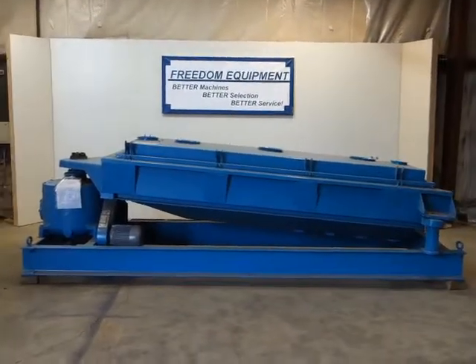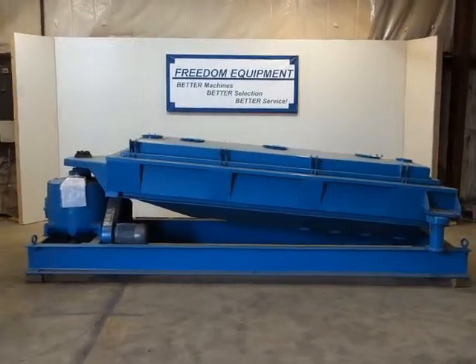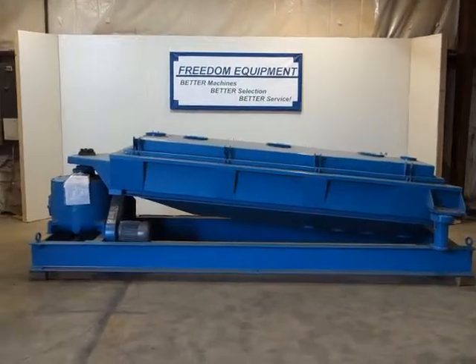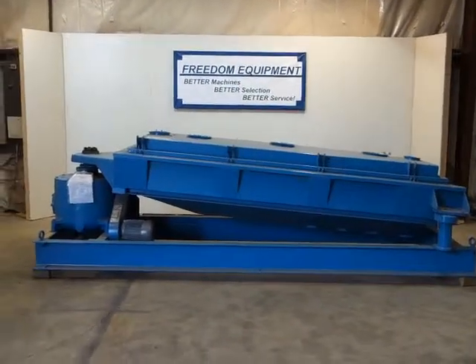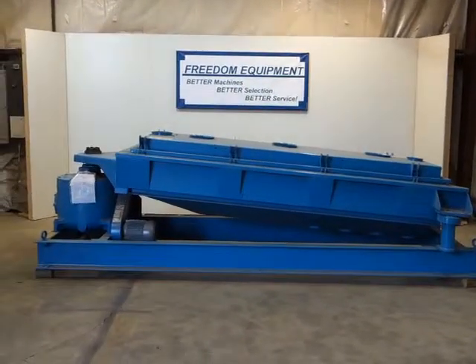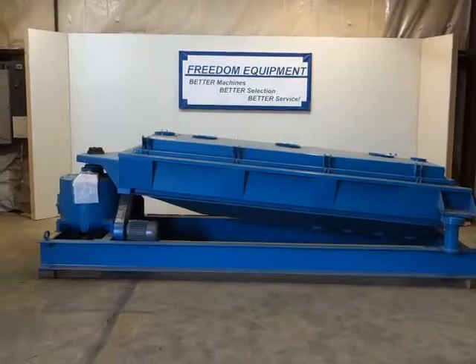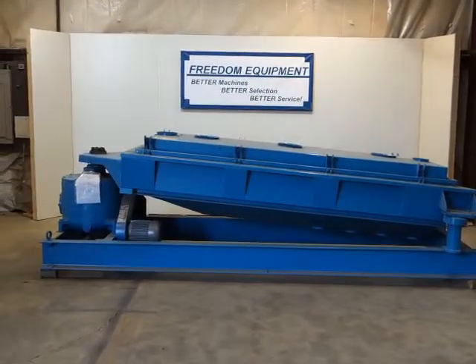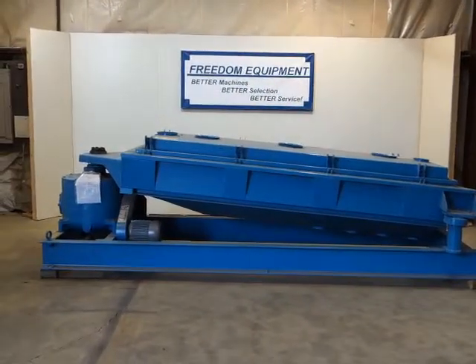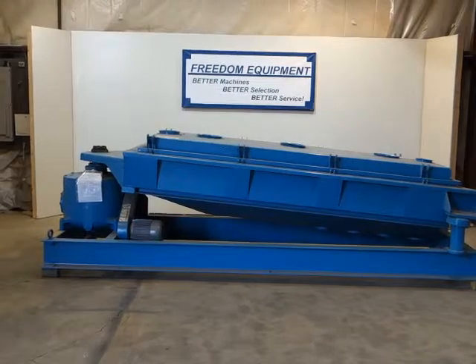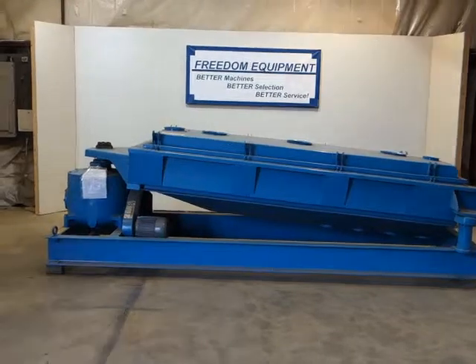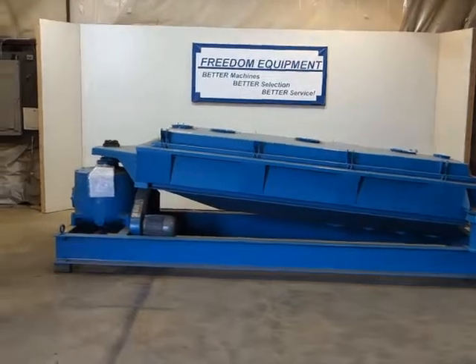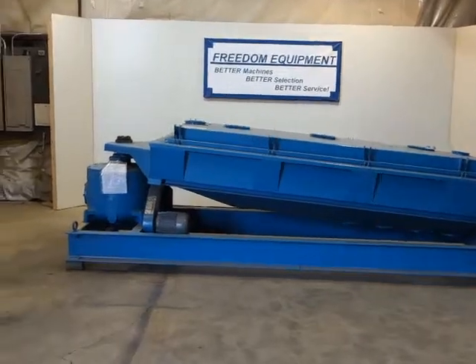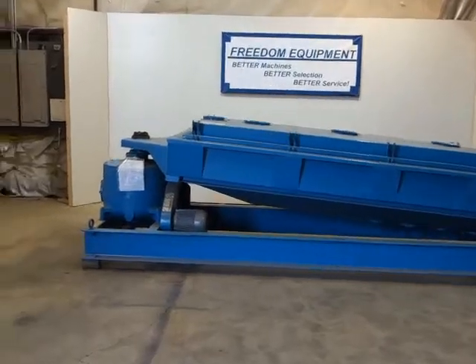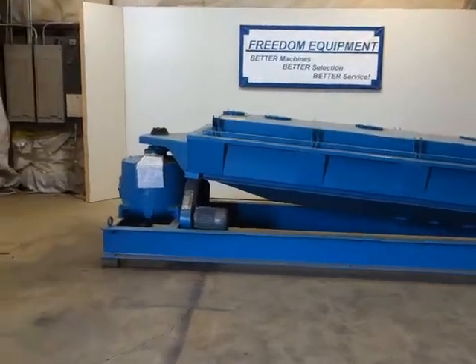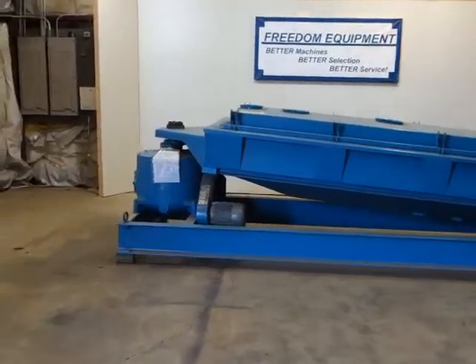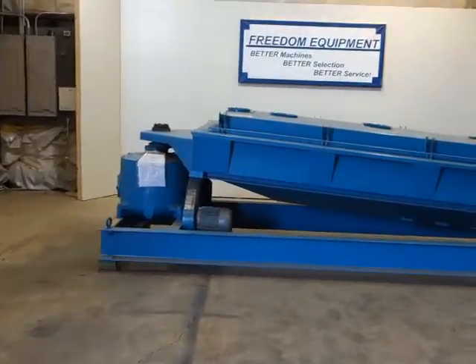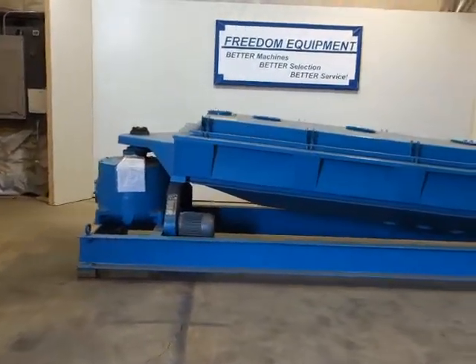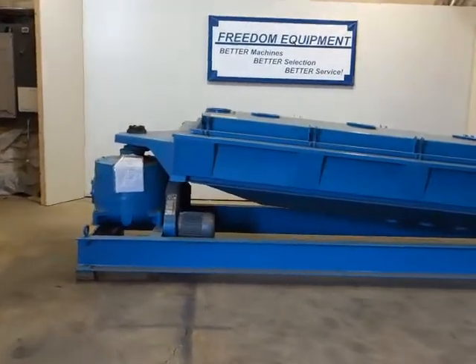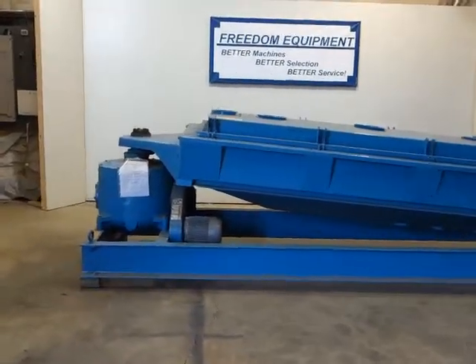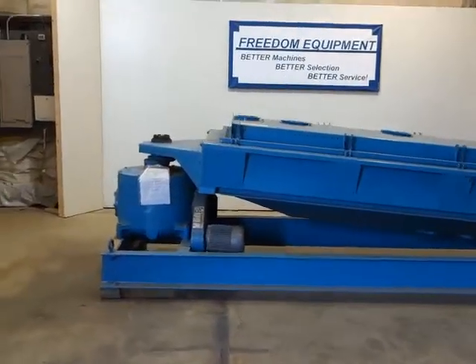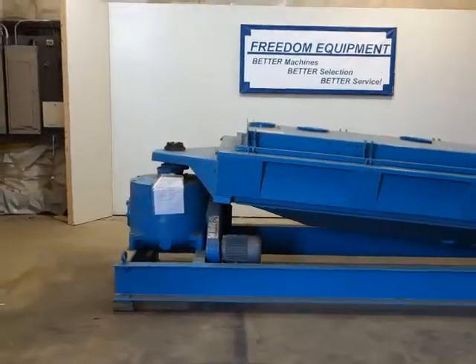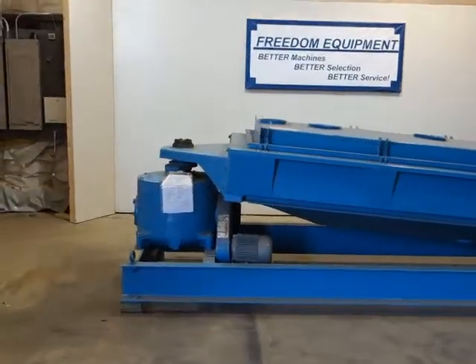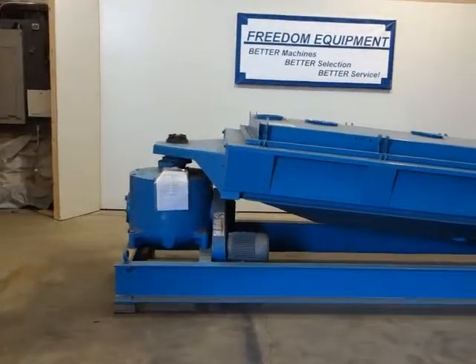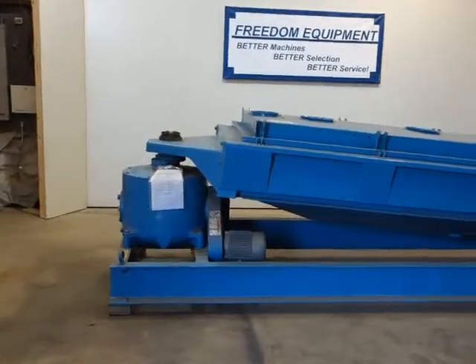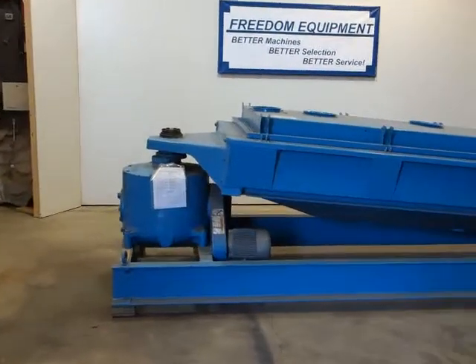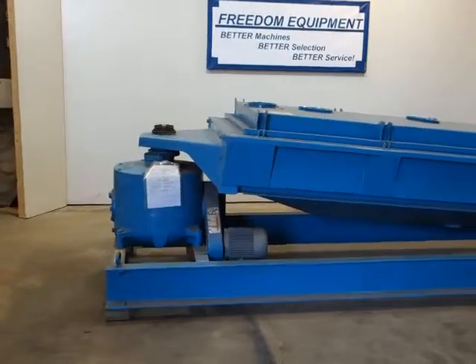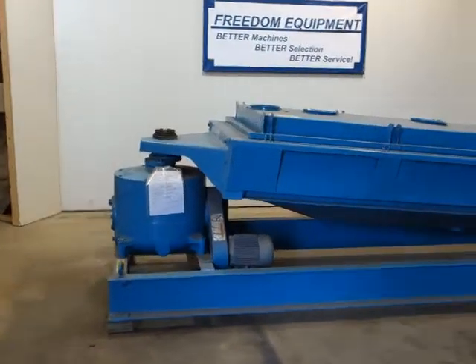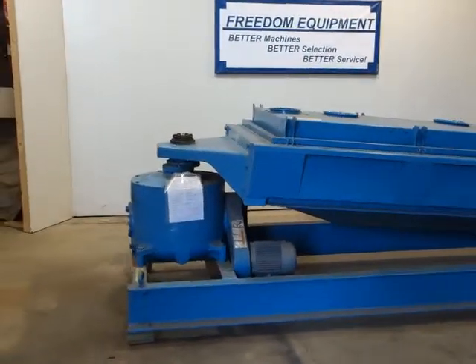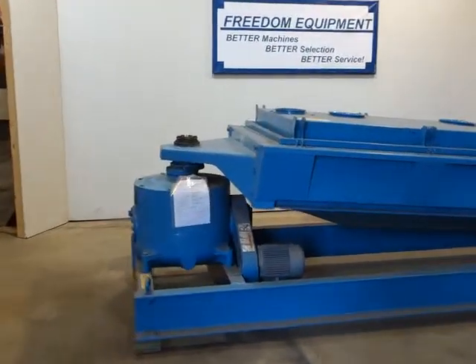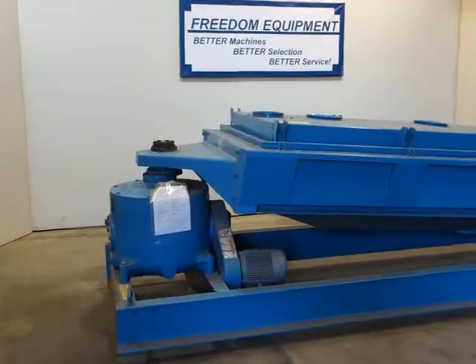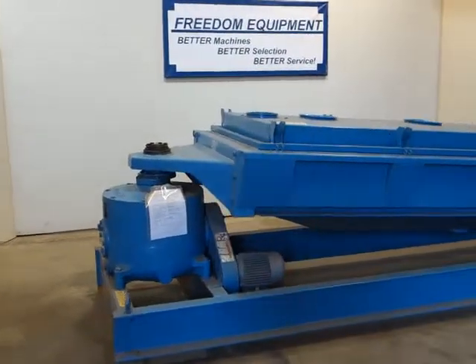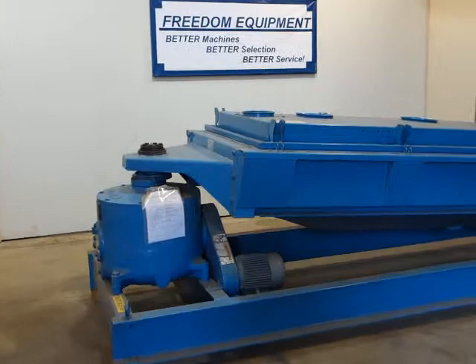Hi, I'm John with Freedom Equipment. This is a used Rotex screener model 803A.